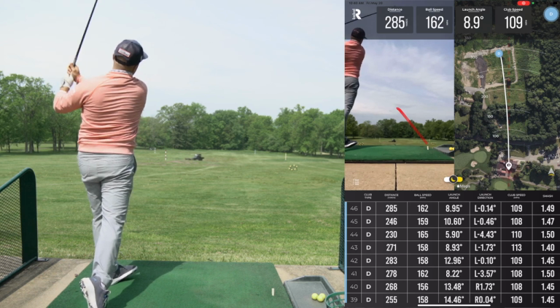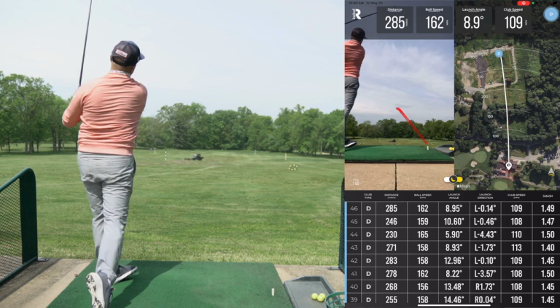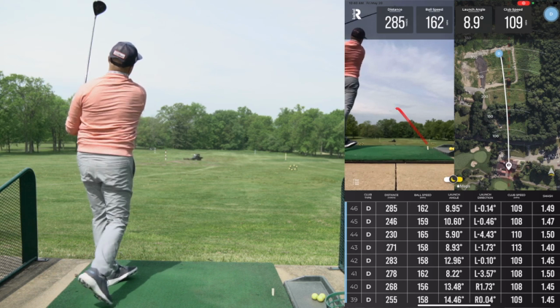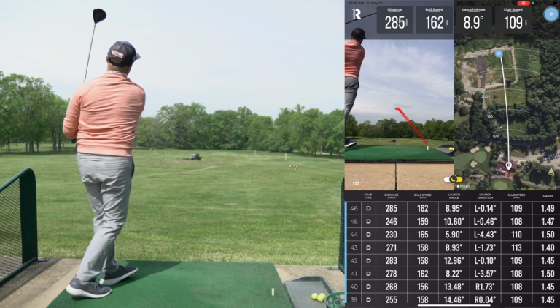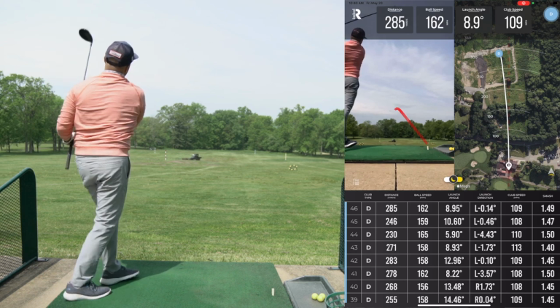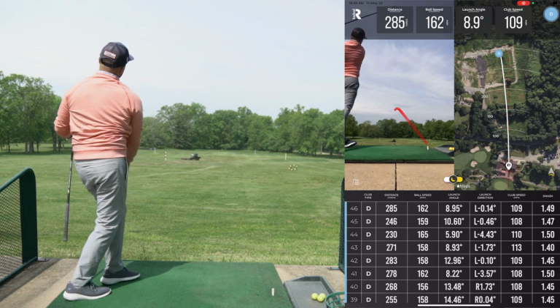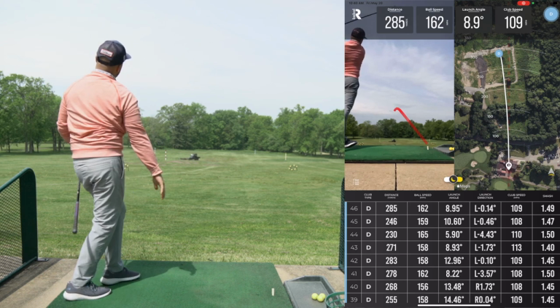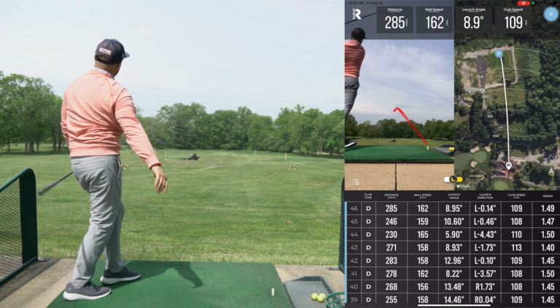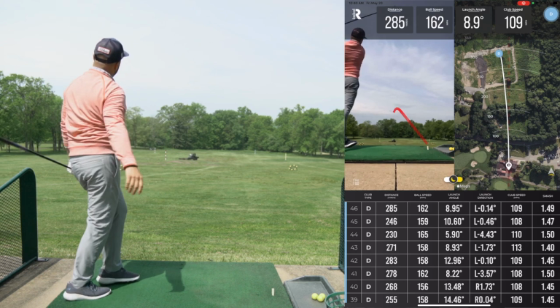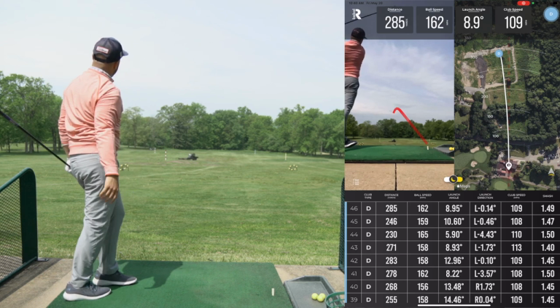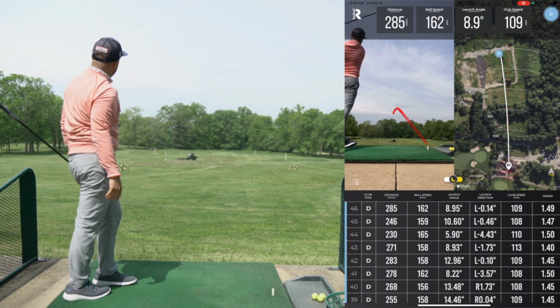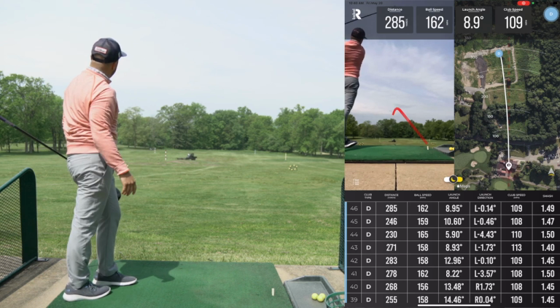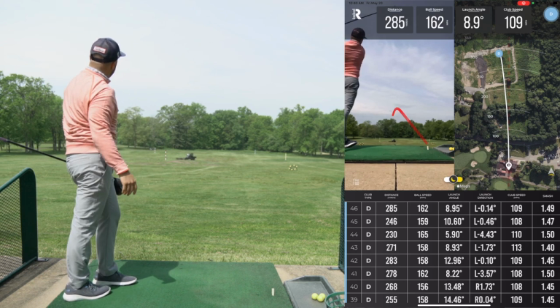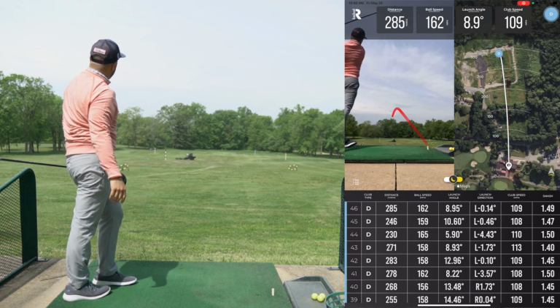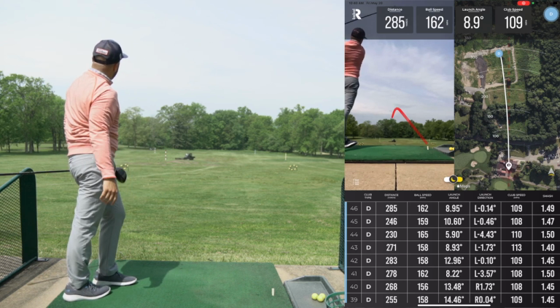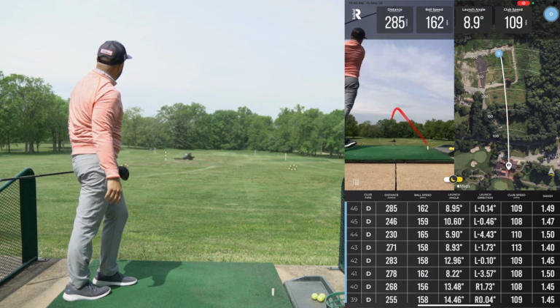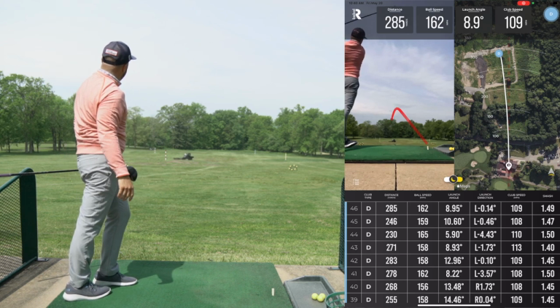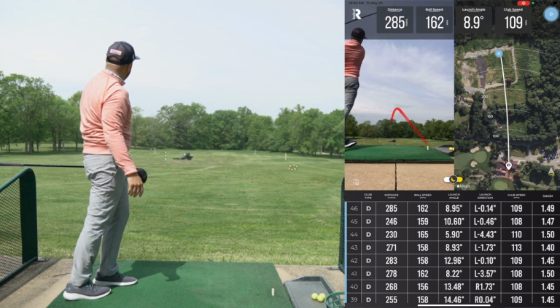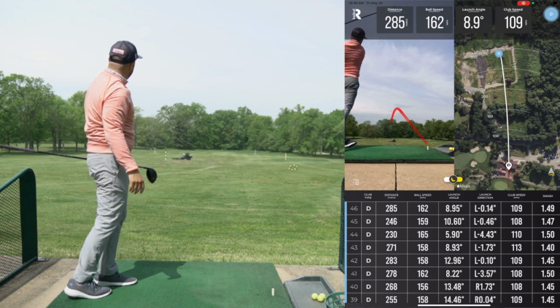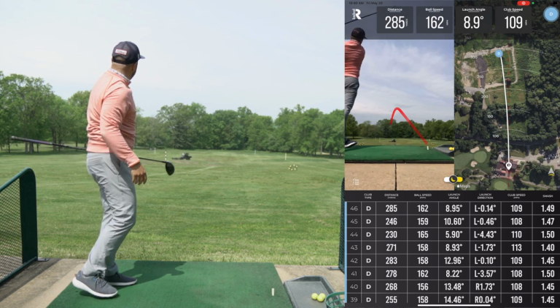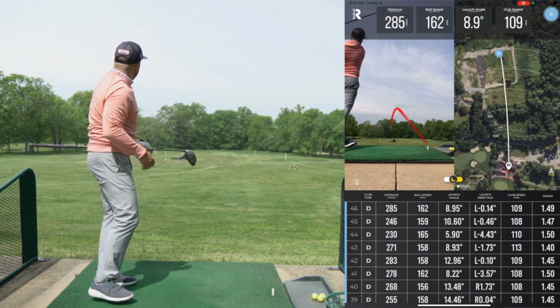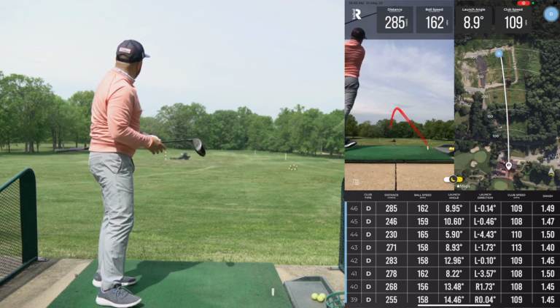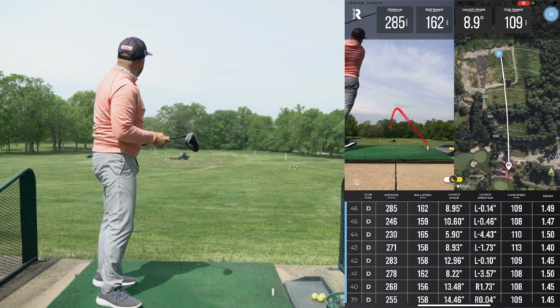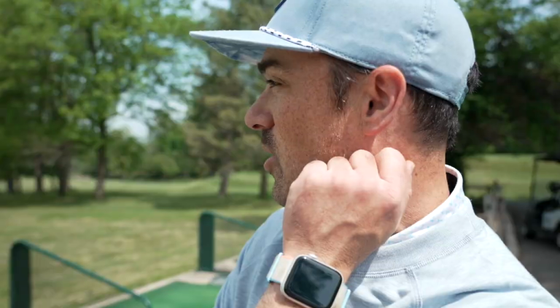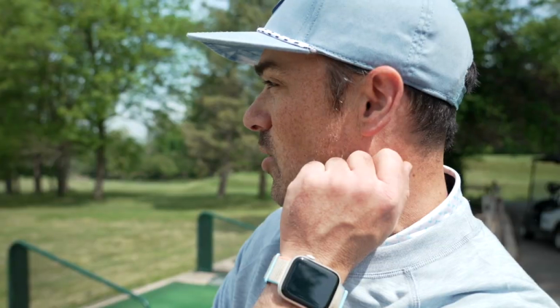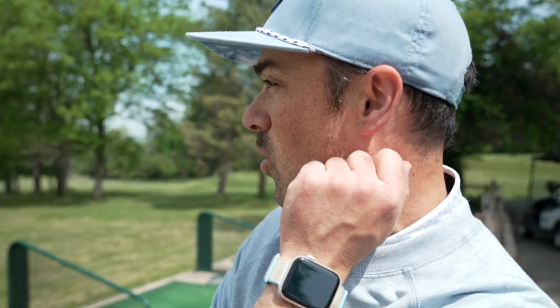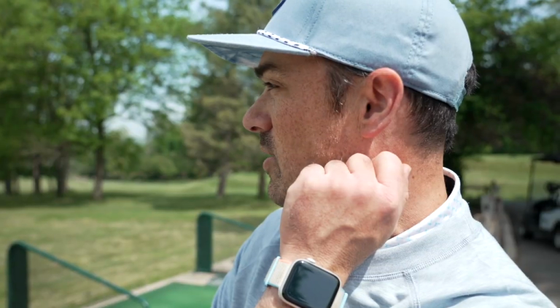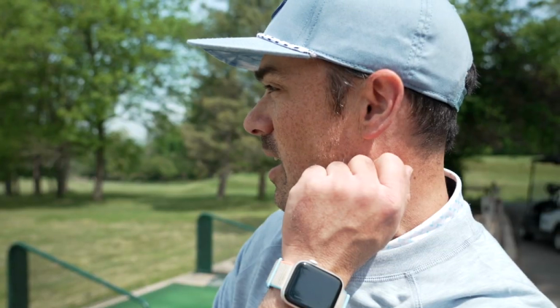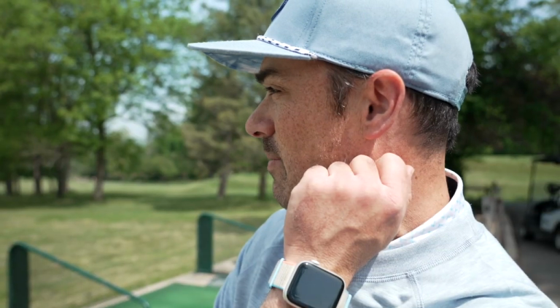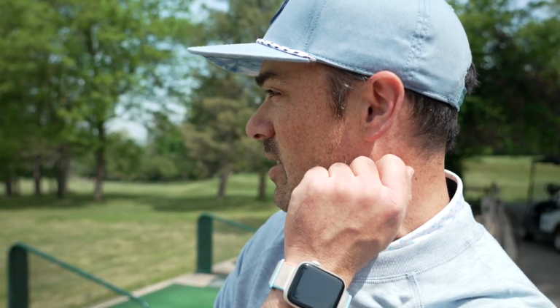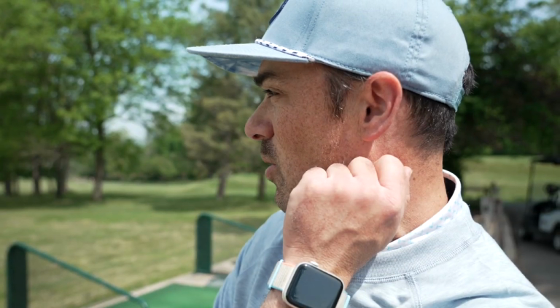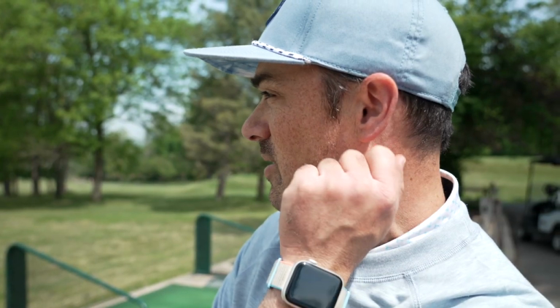That's a nice, pretty draw right there — down the middle, tons of distance. That thing's going in the woods. Yep, it's in the woods.